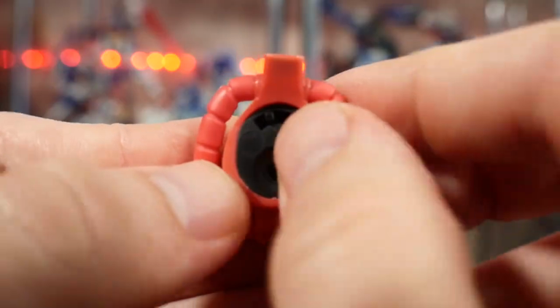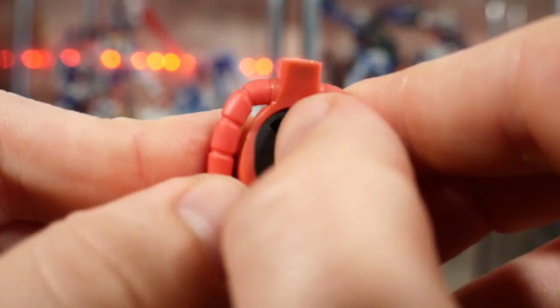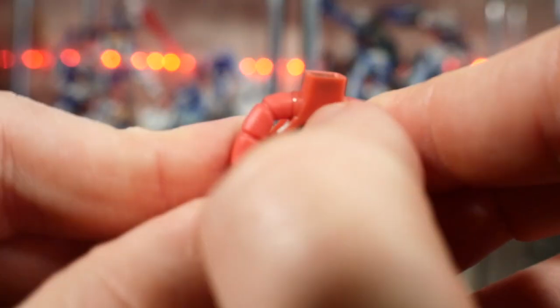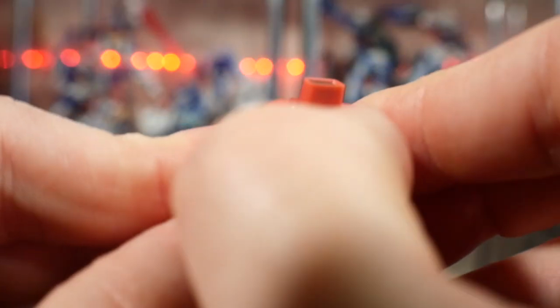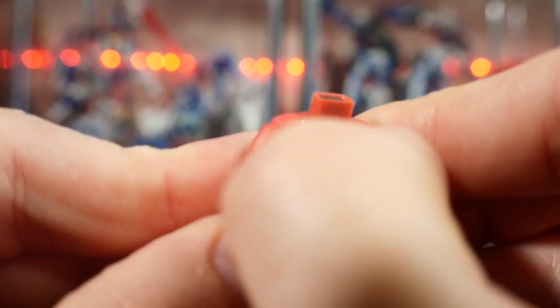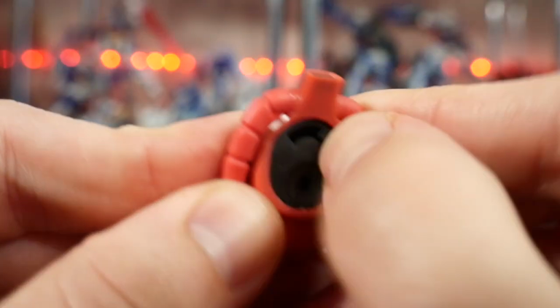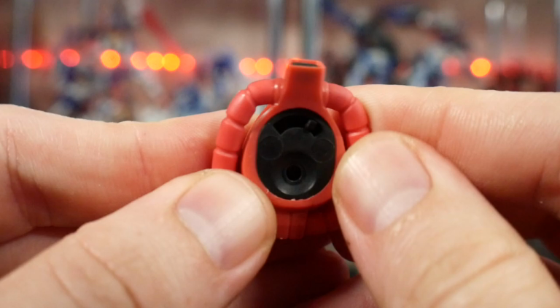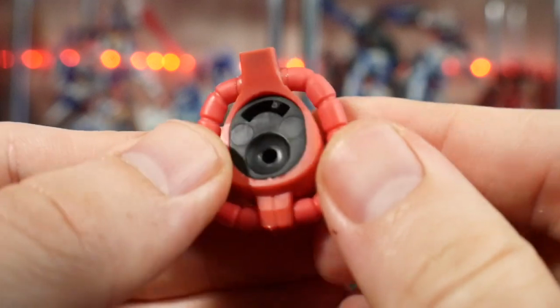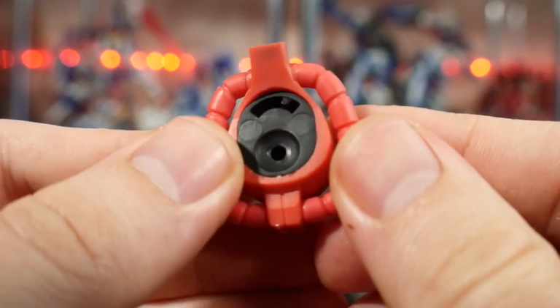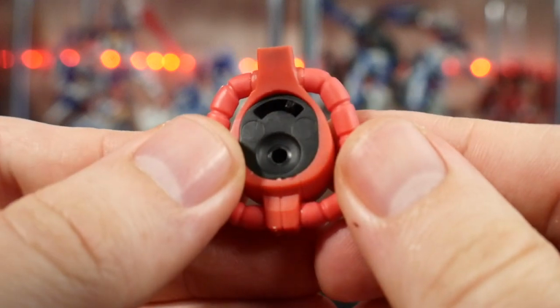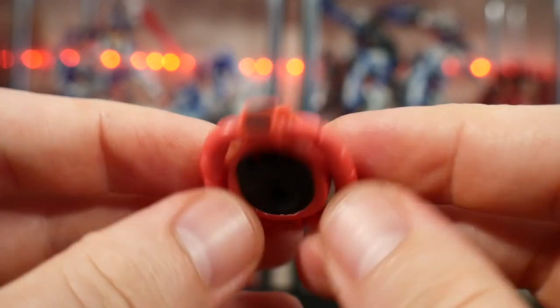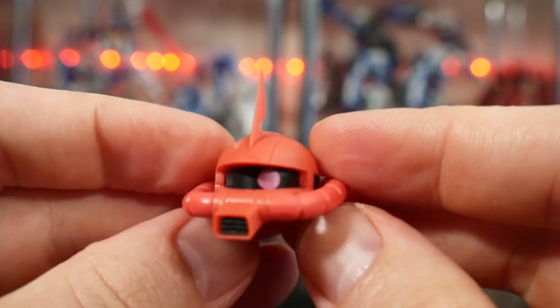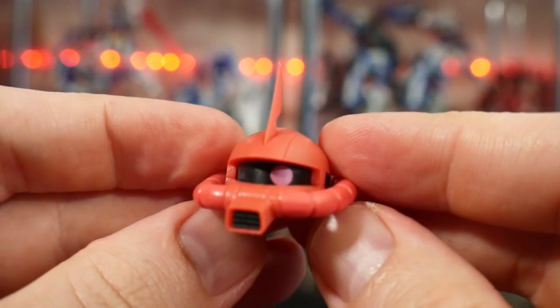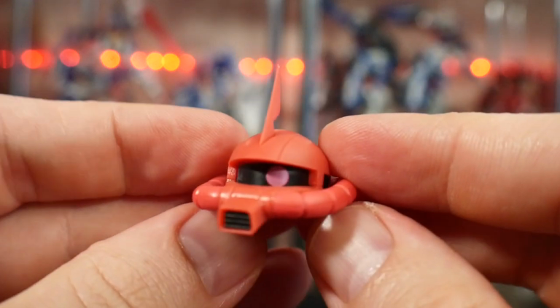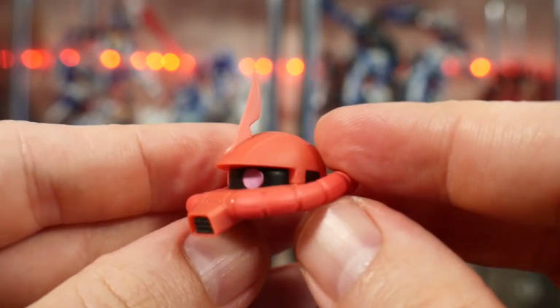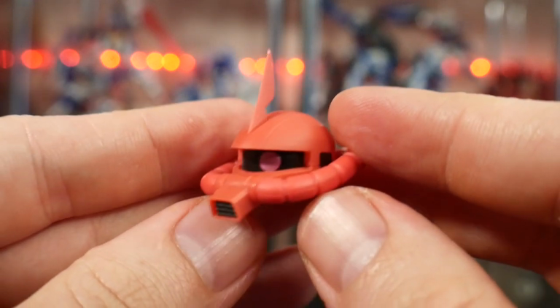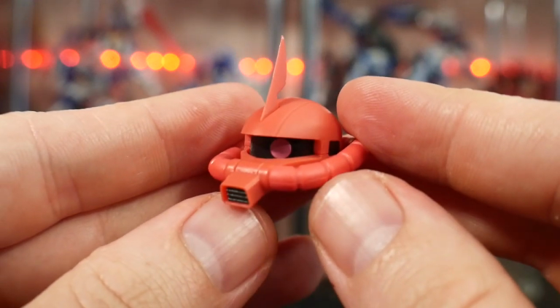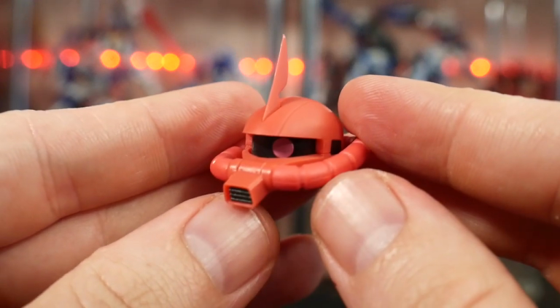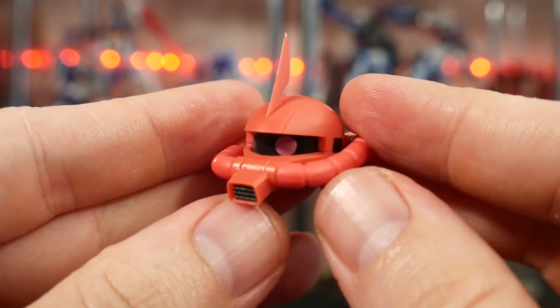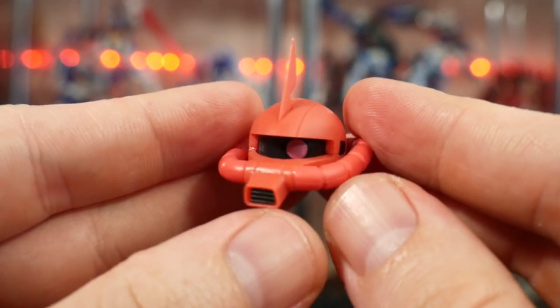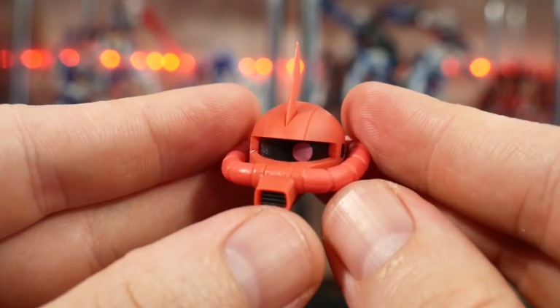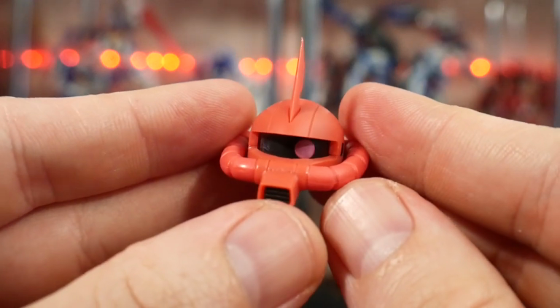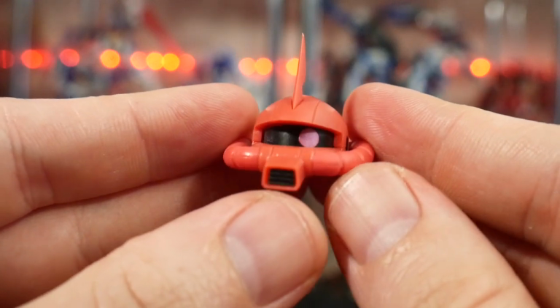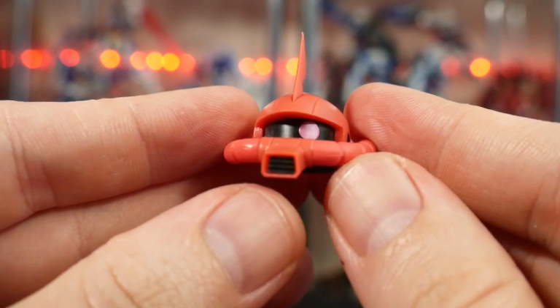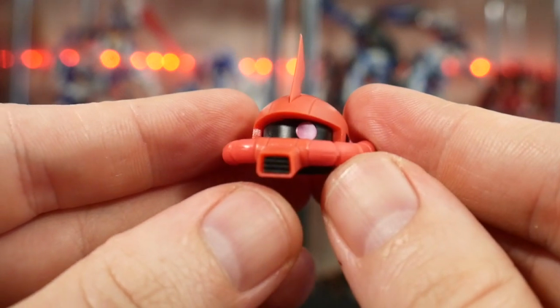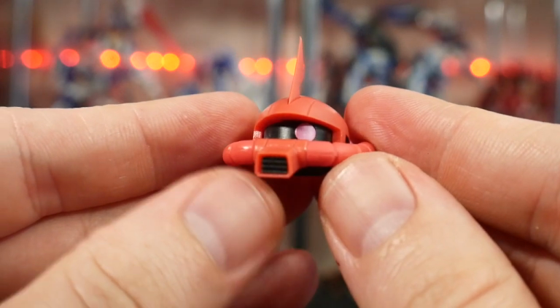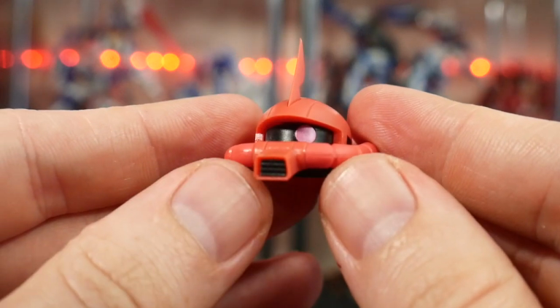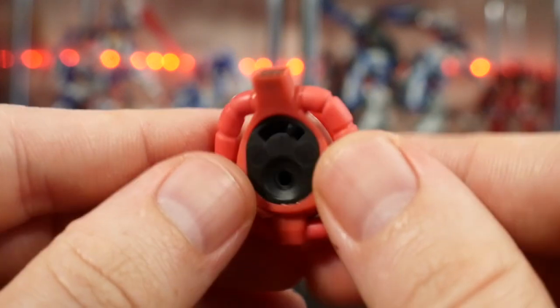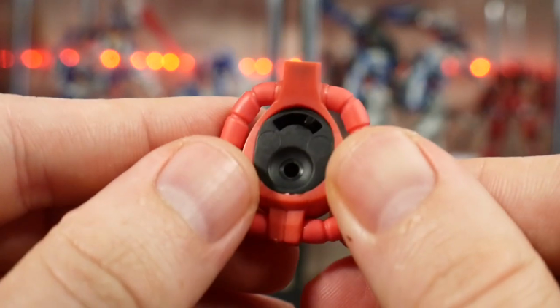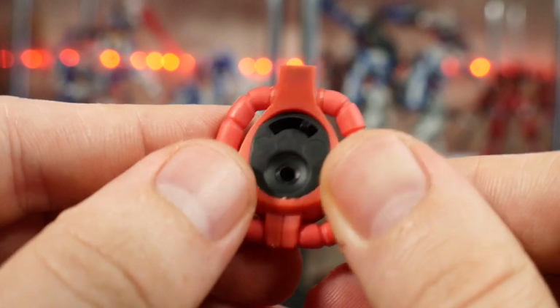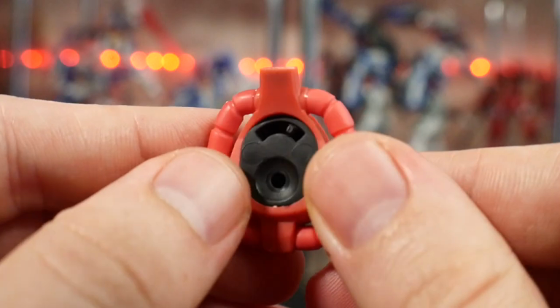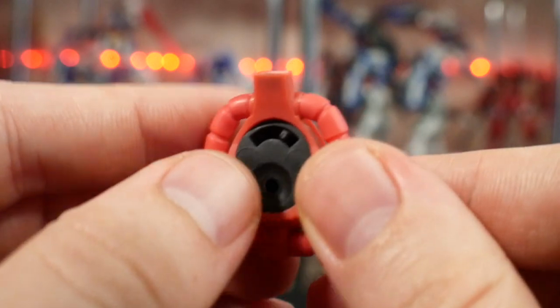Now you can take off the head and you can move the mono eye left or right. That's actually a pretty good gimmick I didn't think was going to be included.